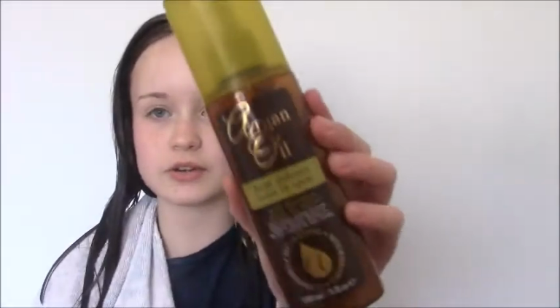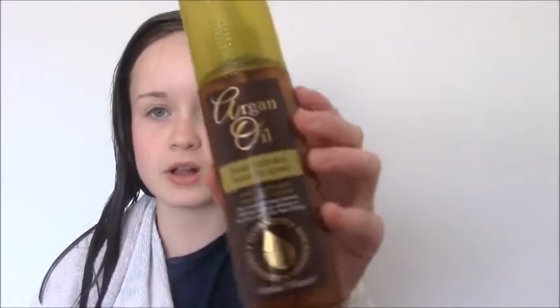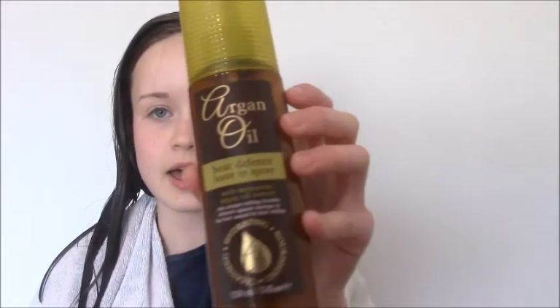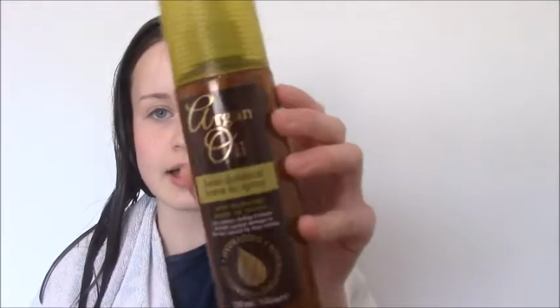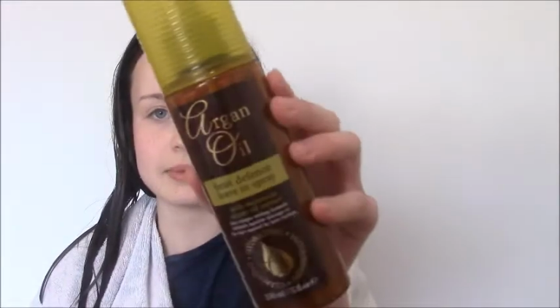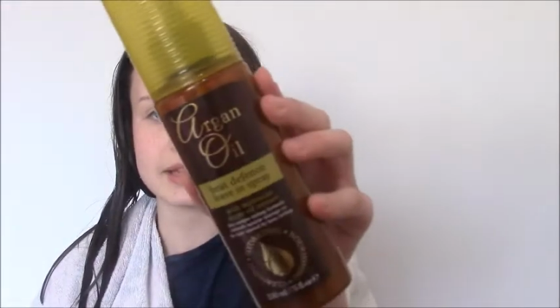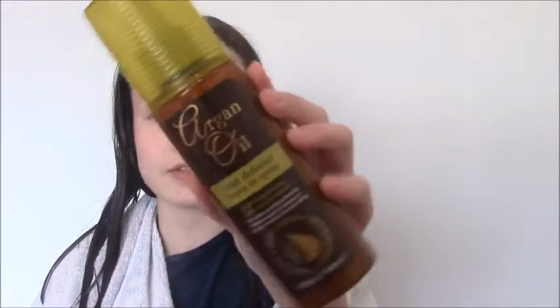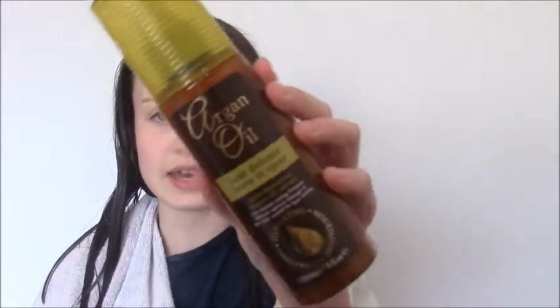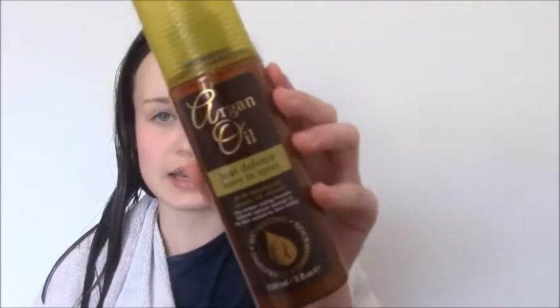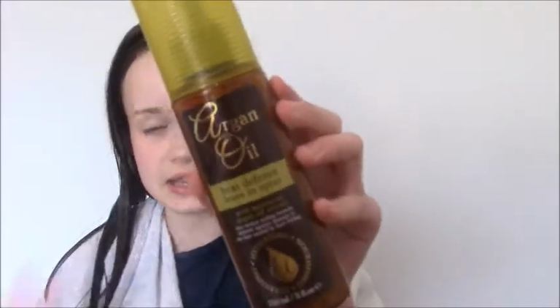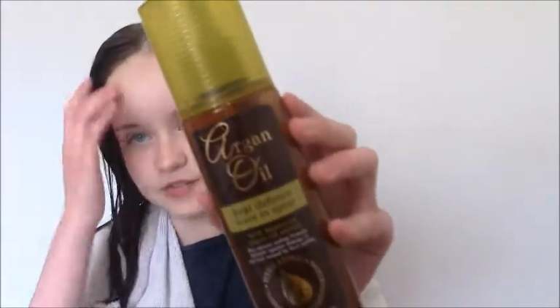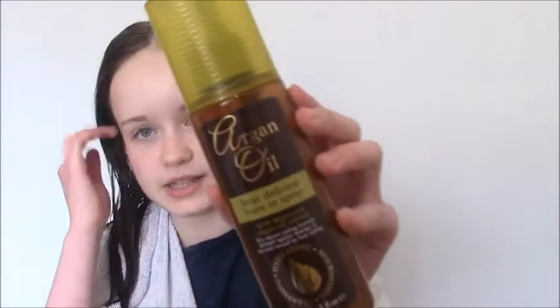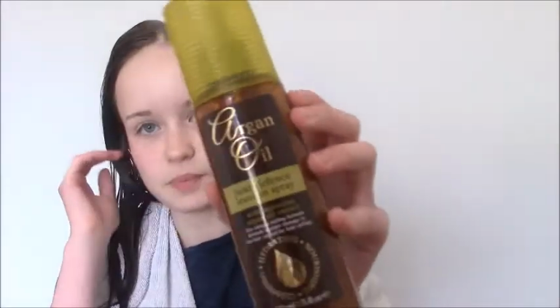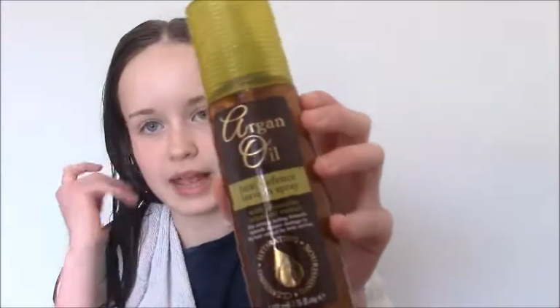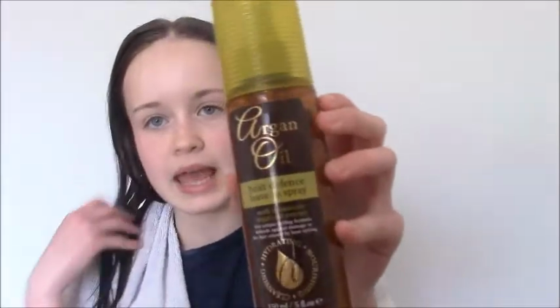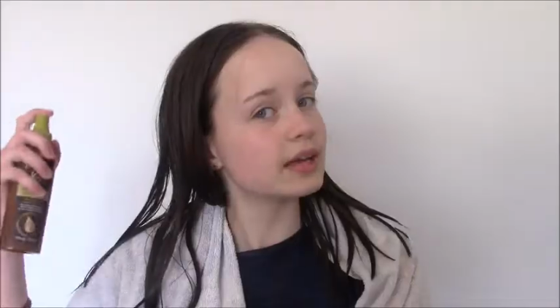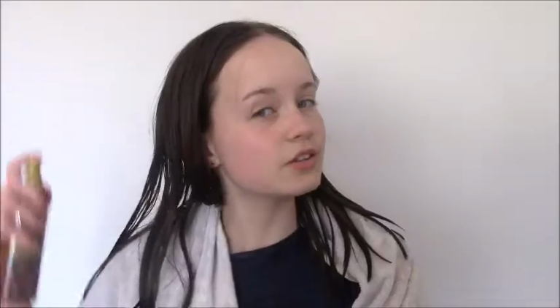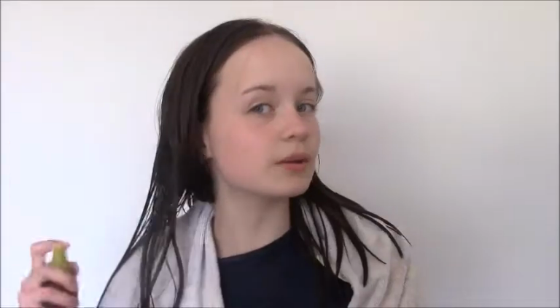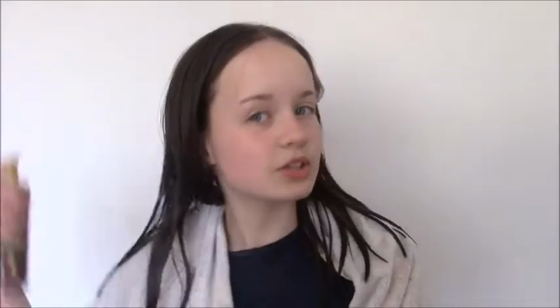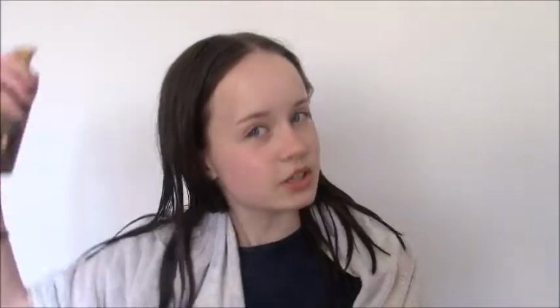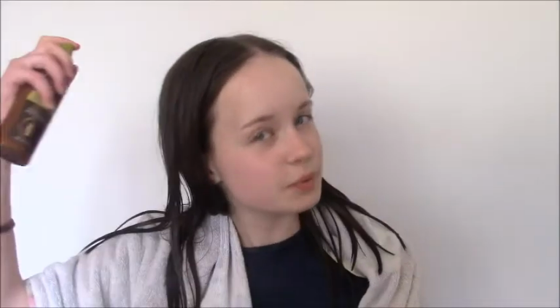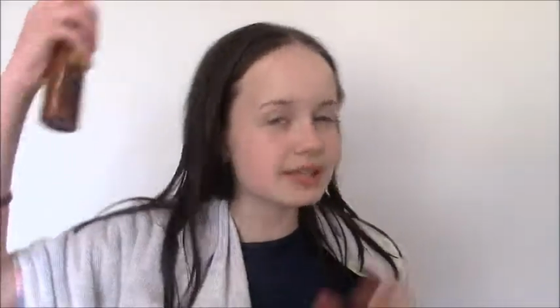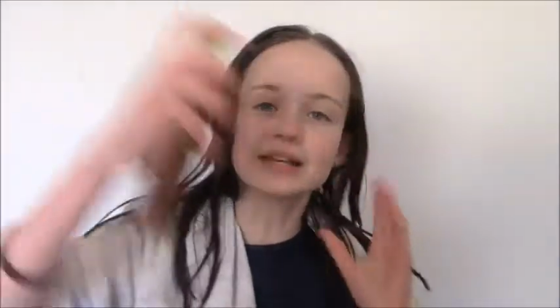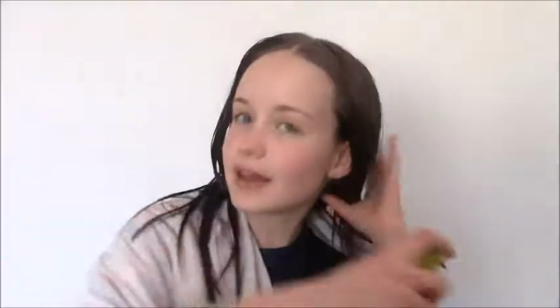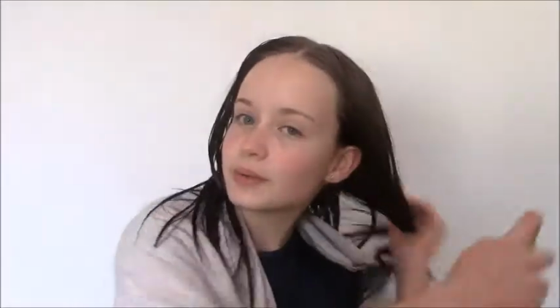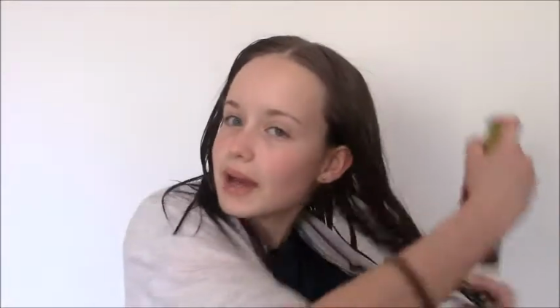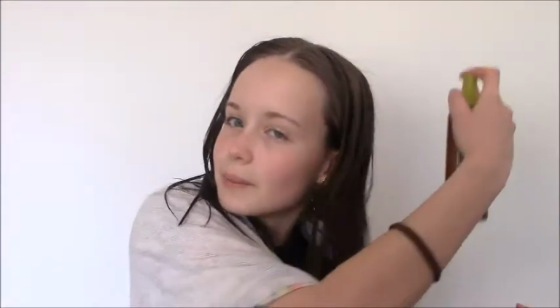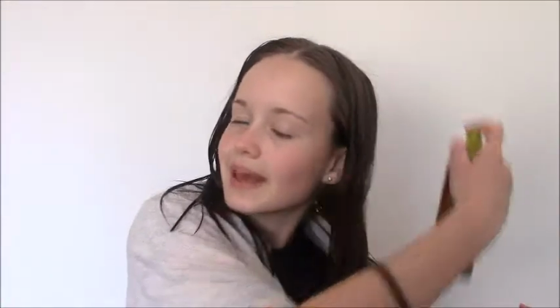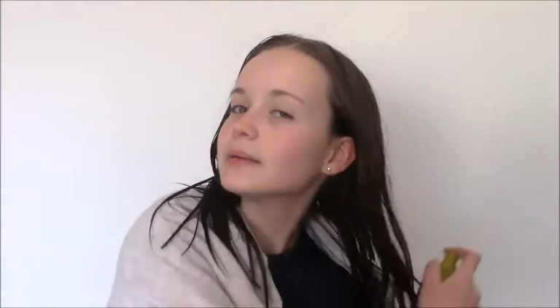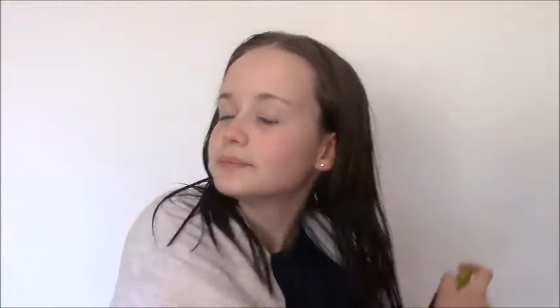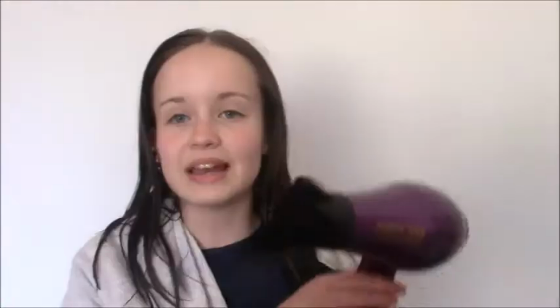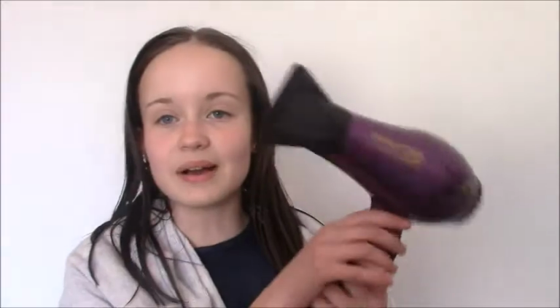Next I'm going to put on some of this argan oil leave-in heat defense spray and just spritz this everywhere on my hair.